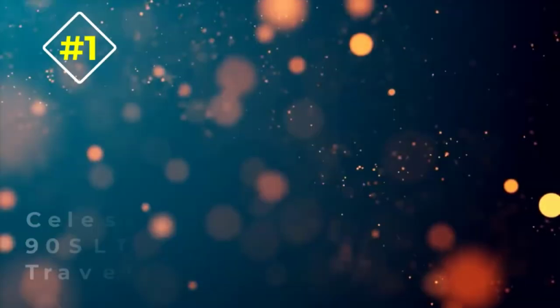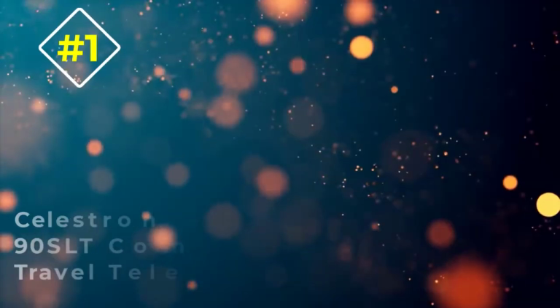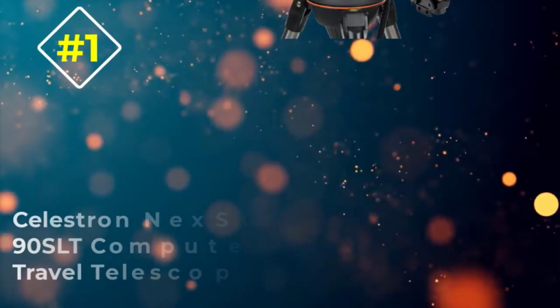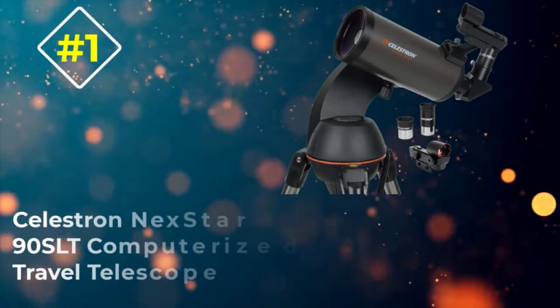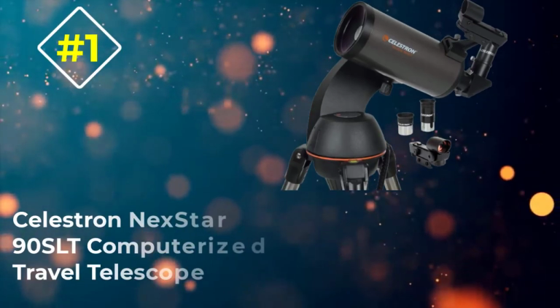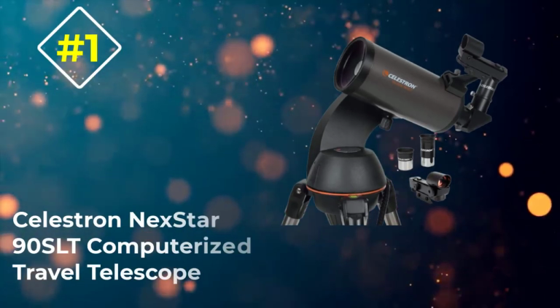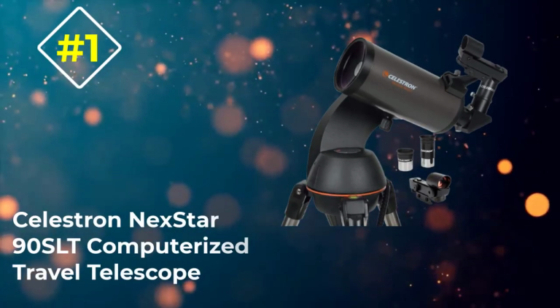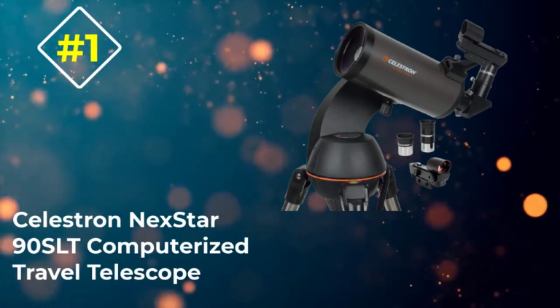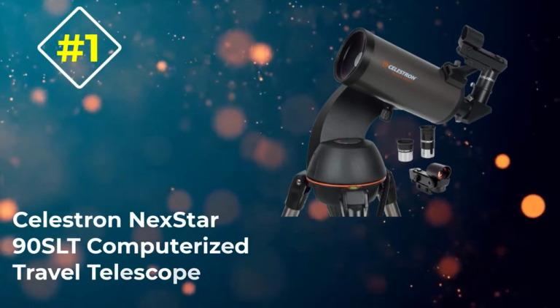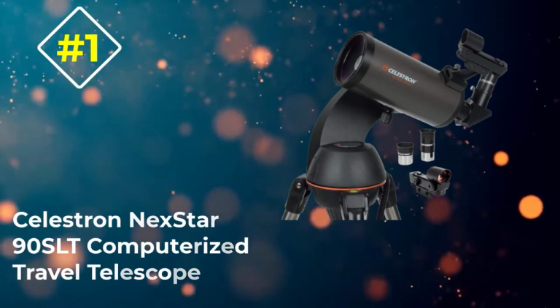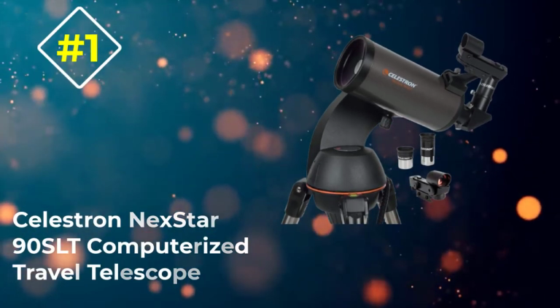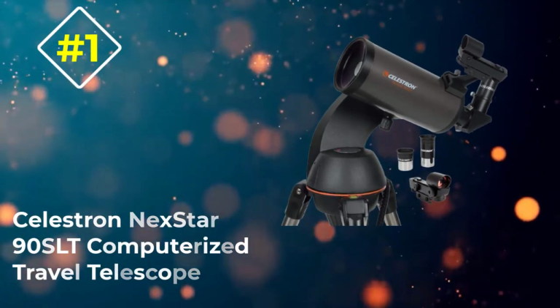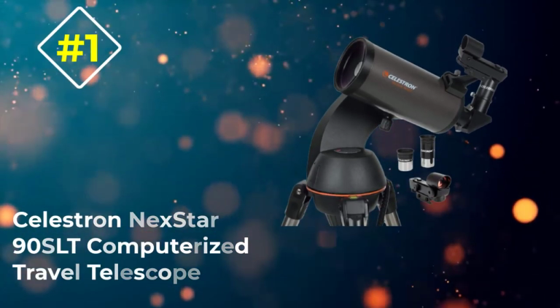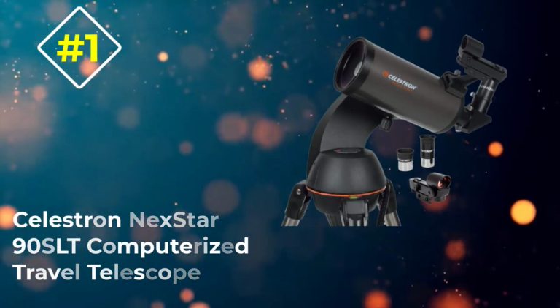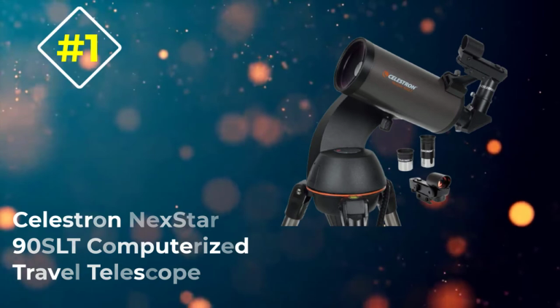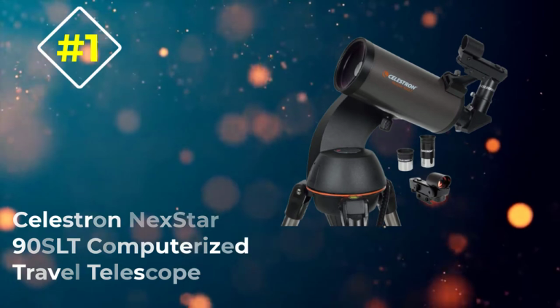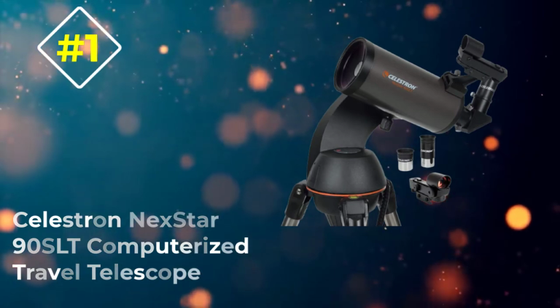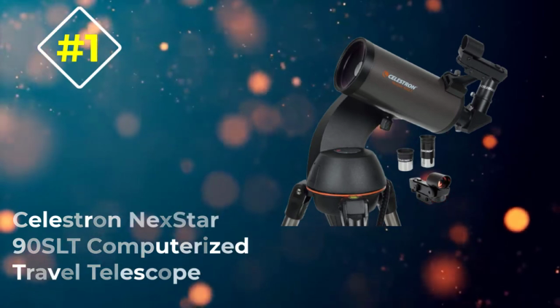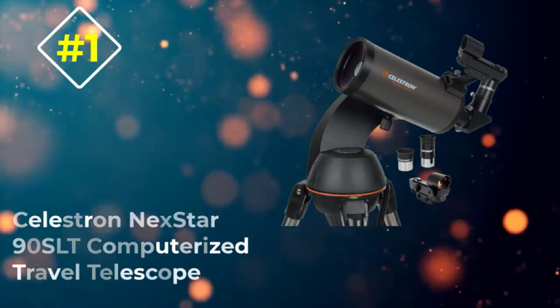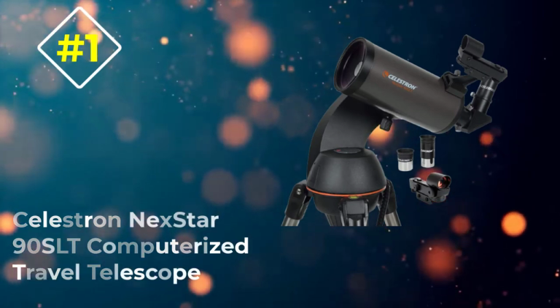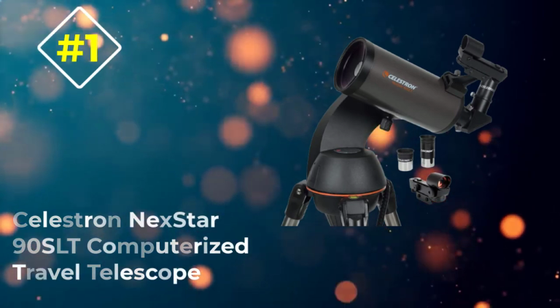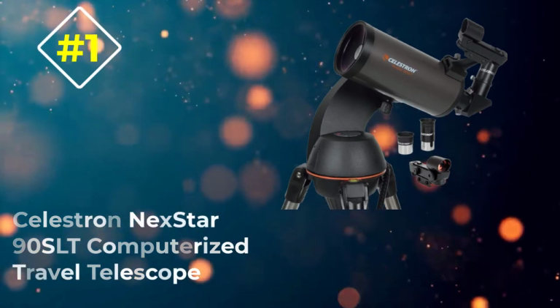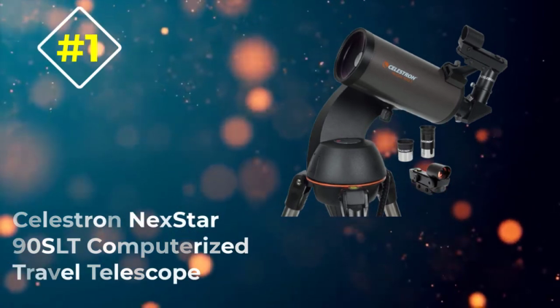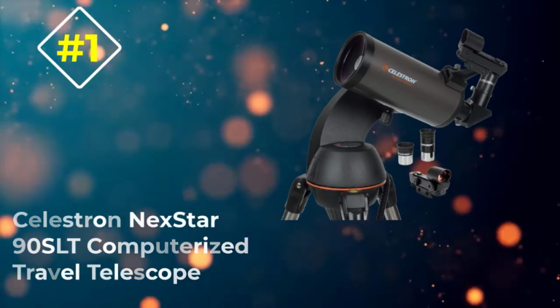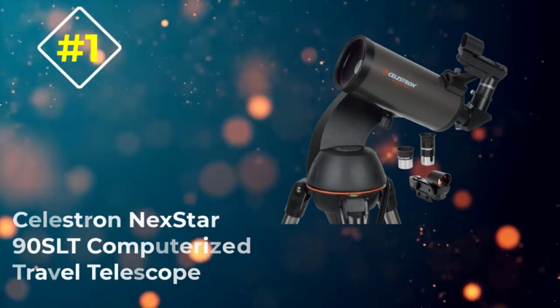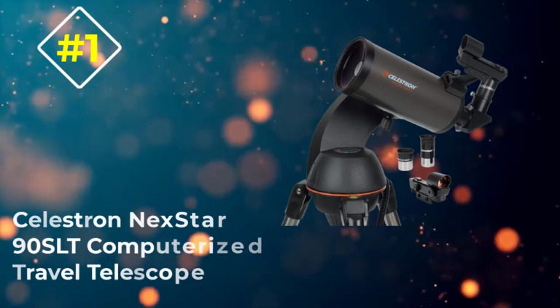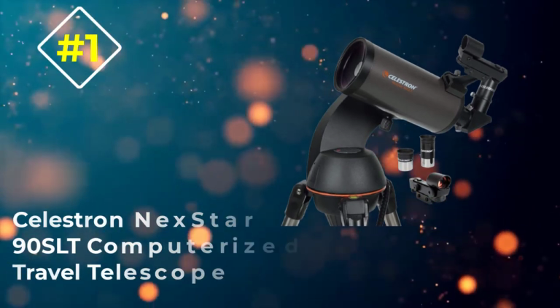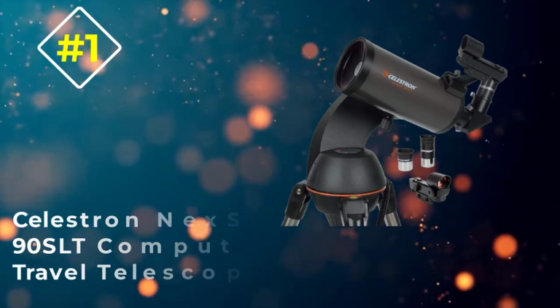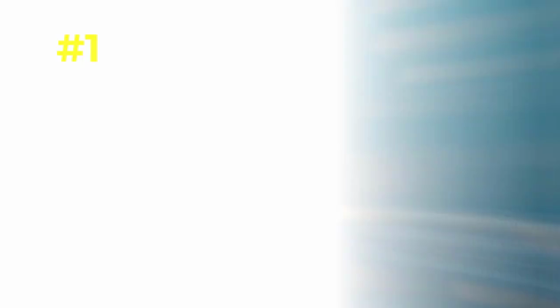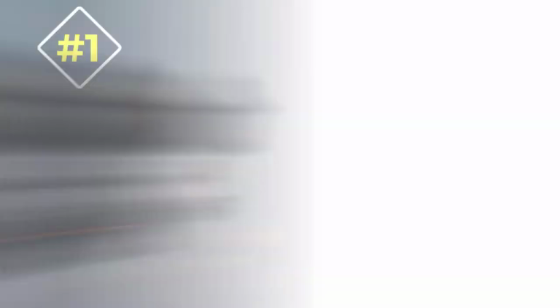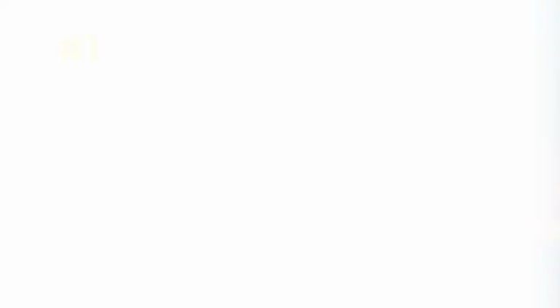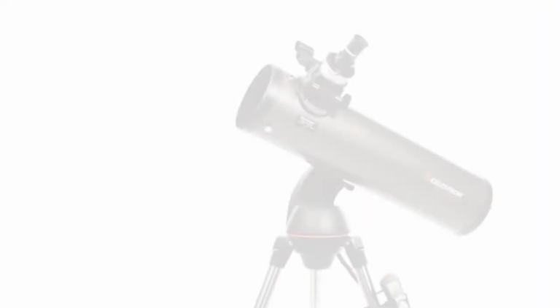Number 1: Celestron Nexstar 90 SLT Computerized Travel Telescope.